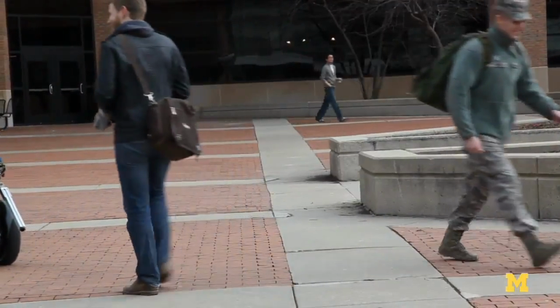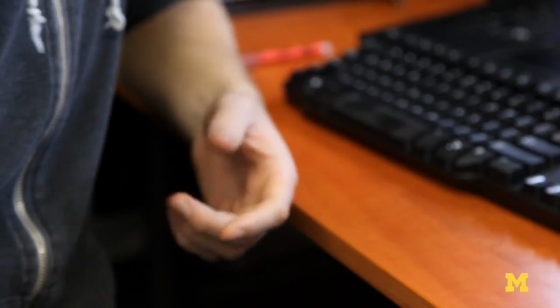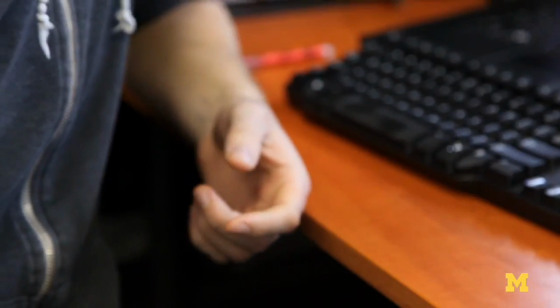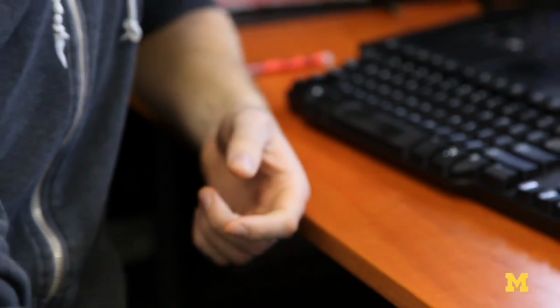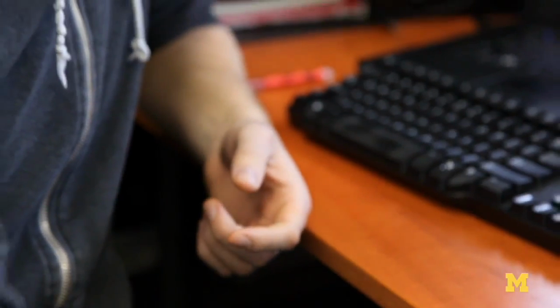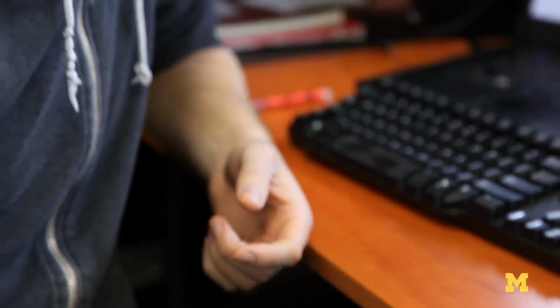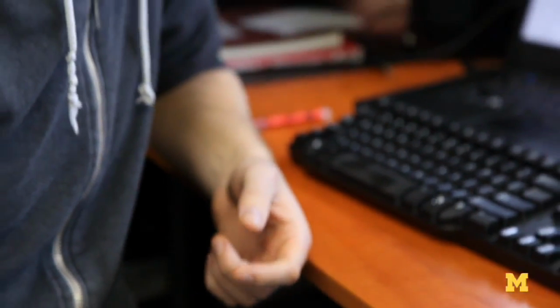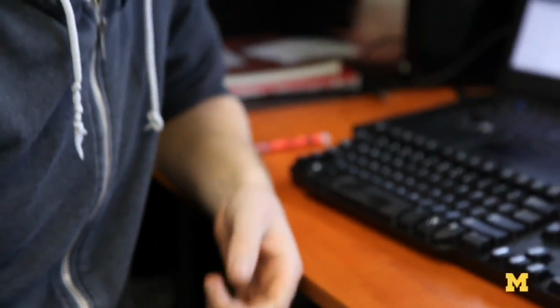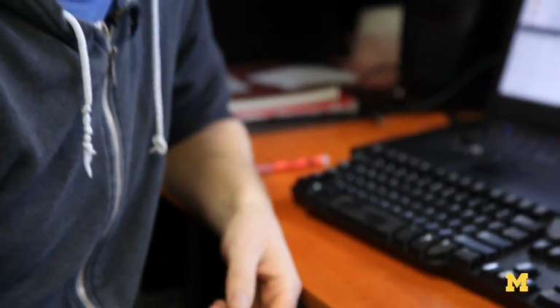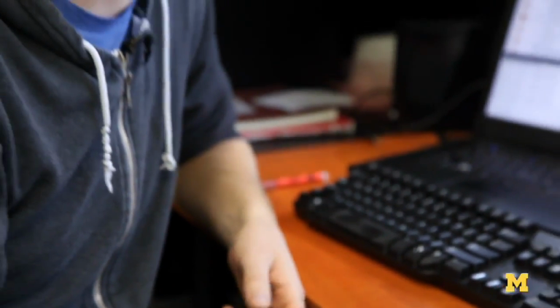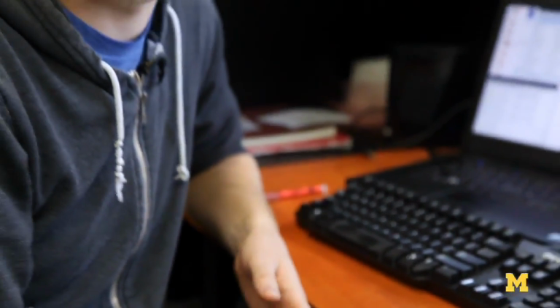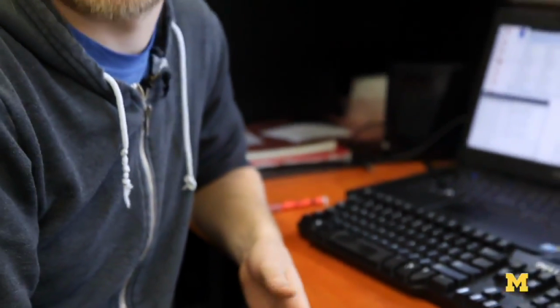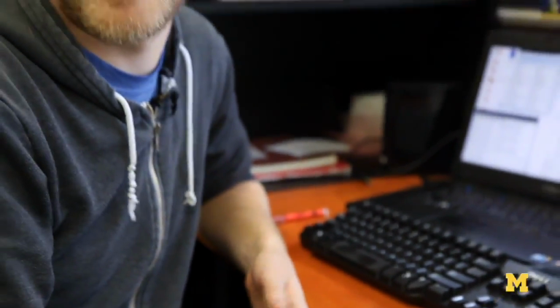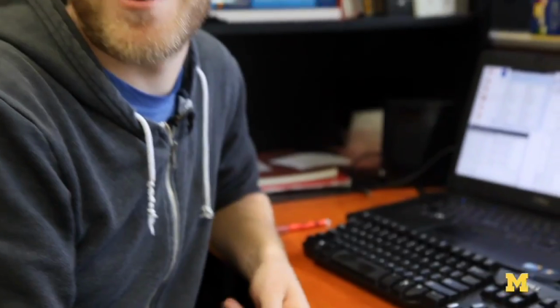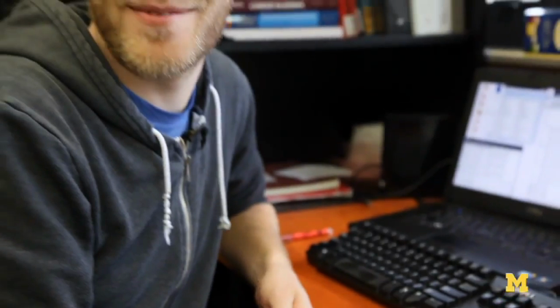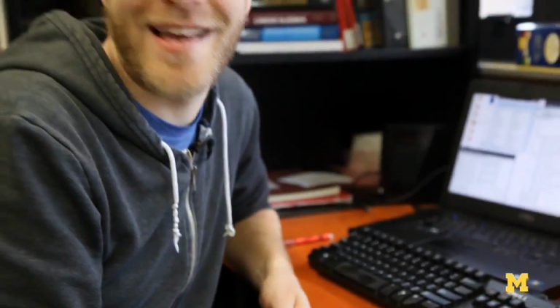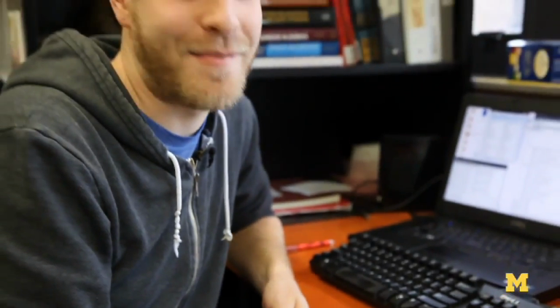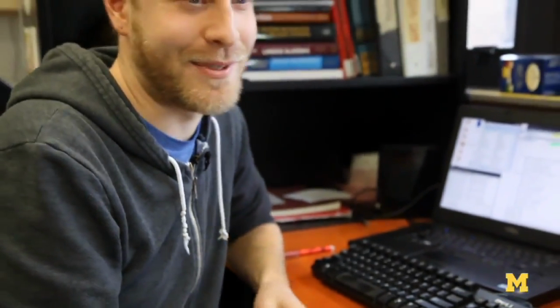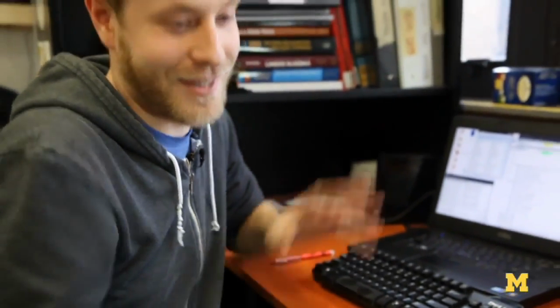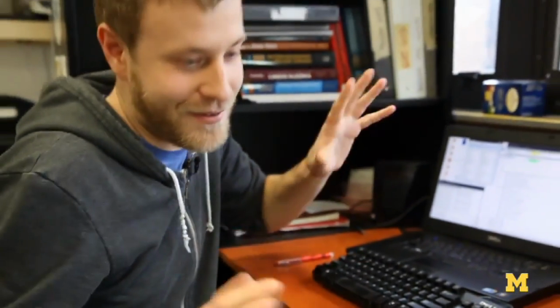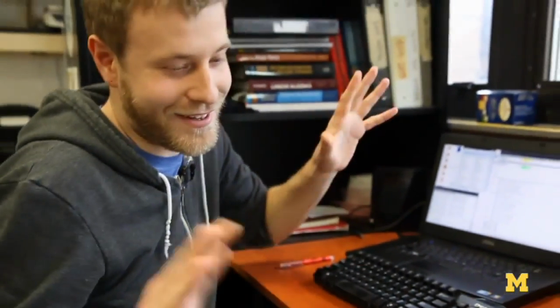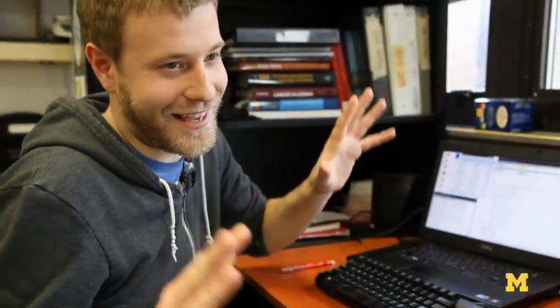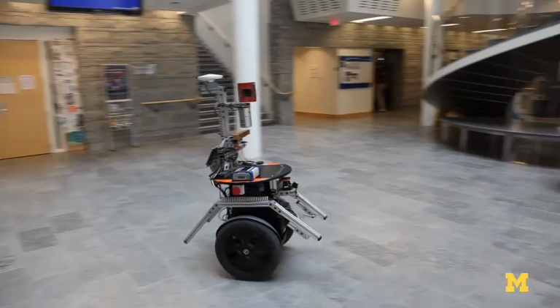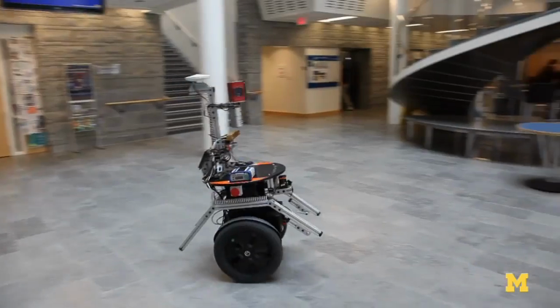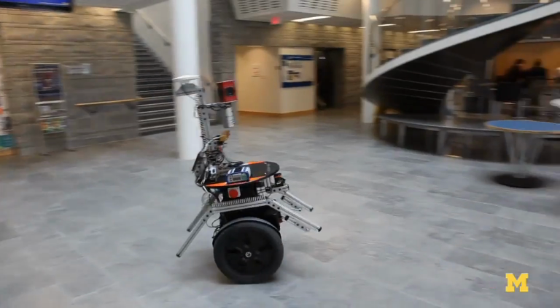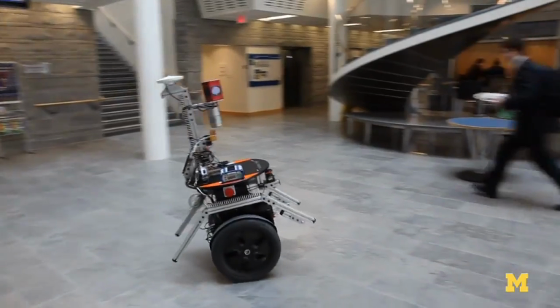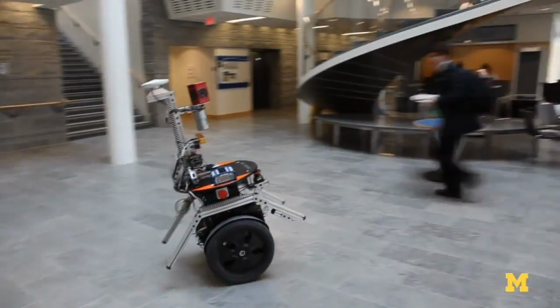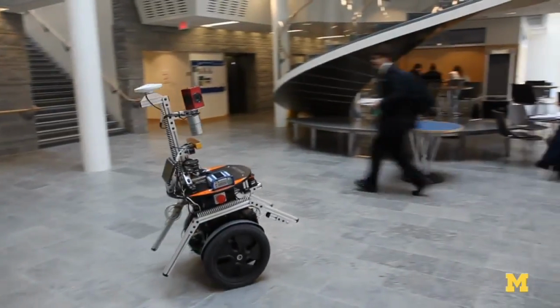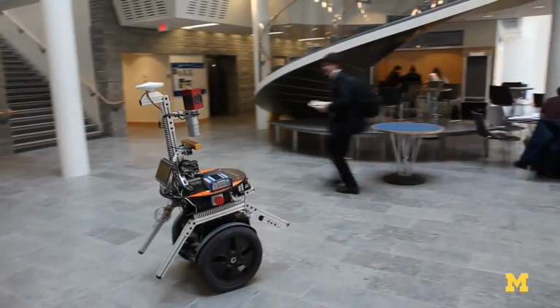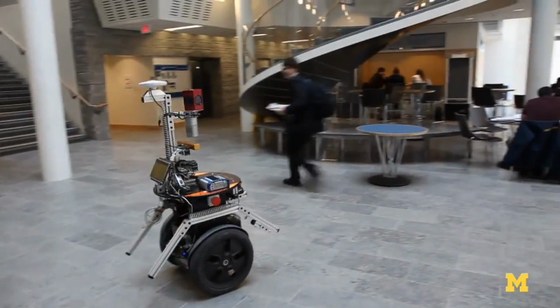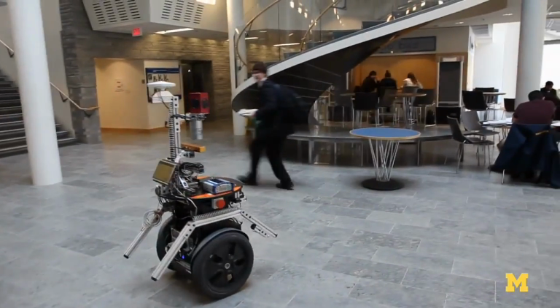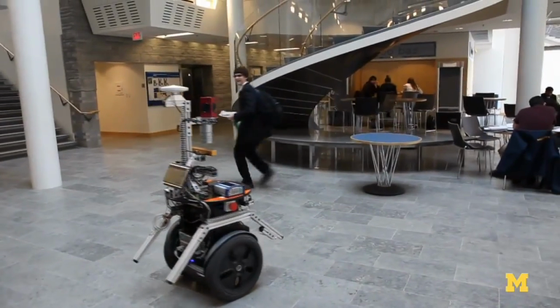It's North Campus, so most people say it's awesome. People jump in front of the camera — I got some funny pictures of them.